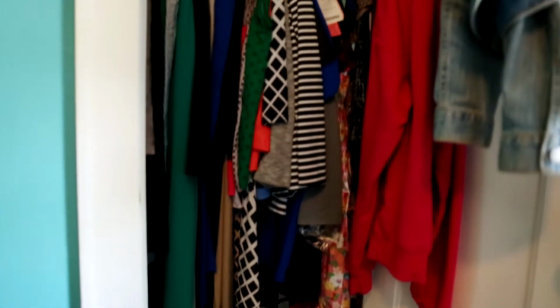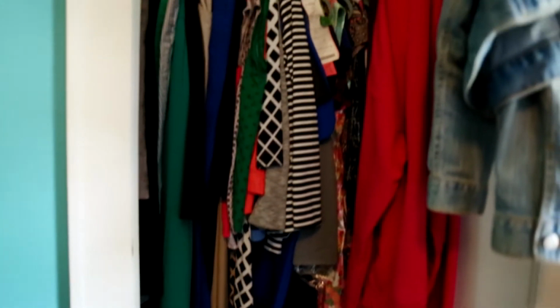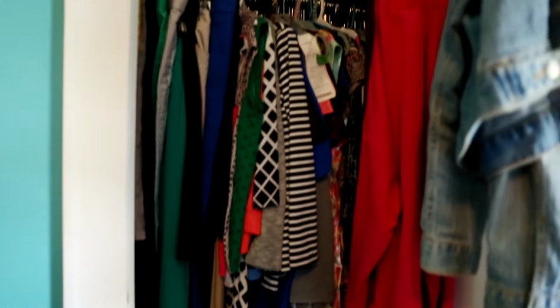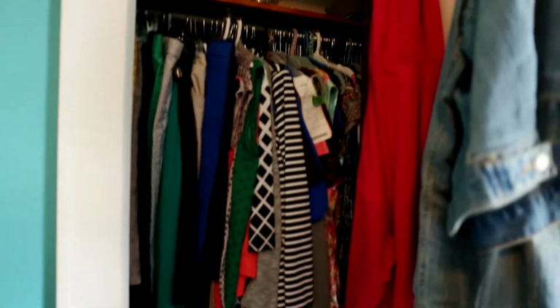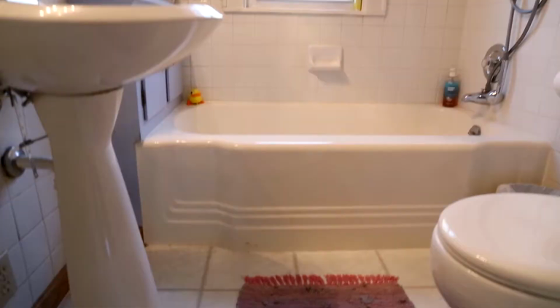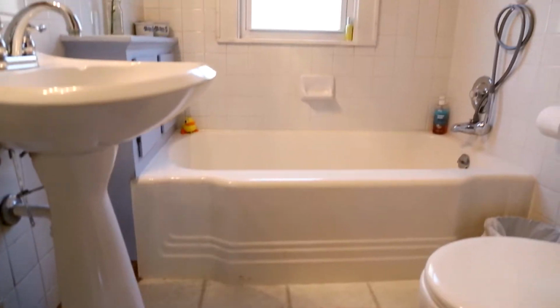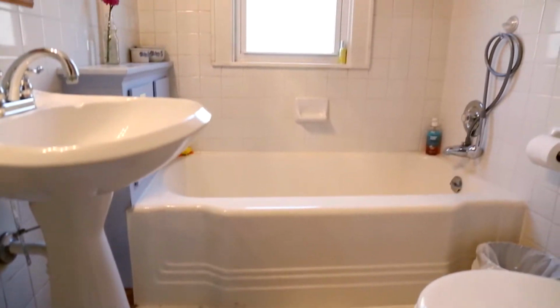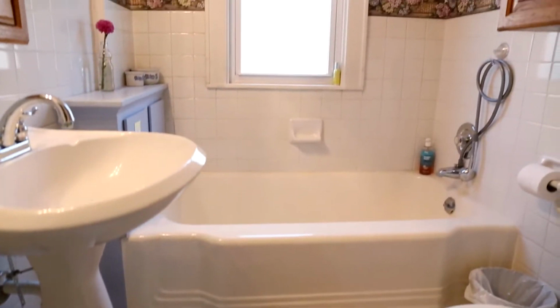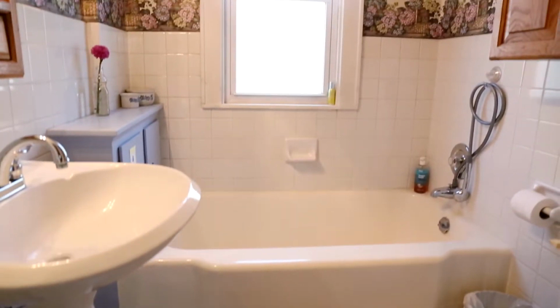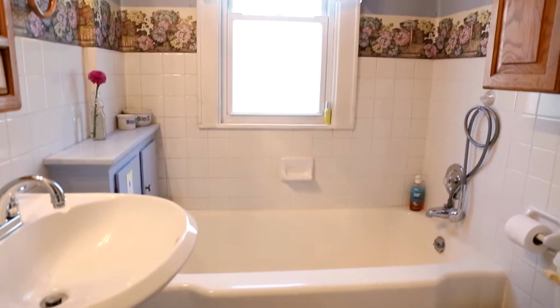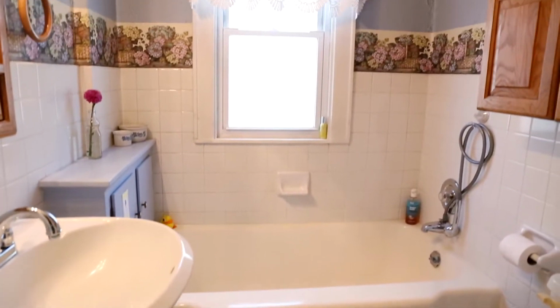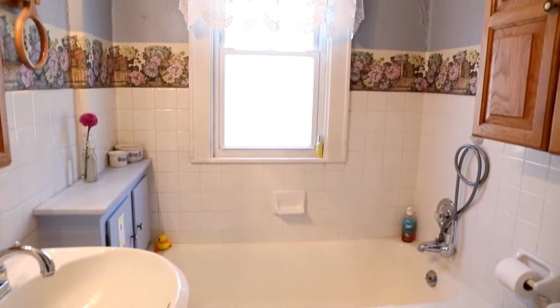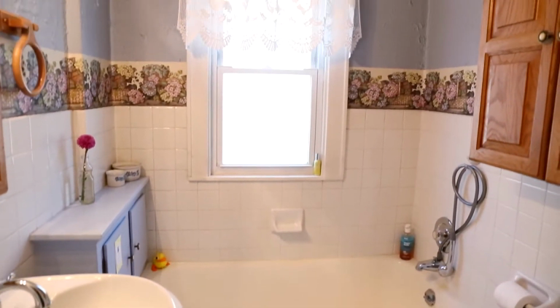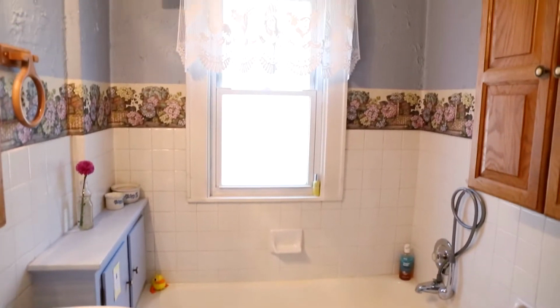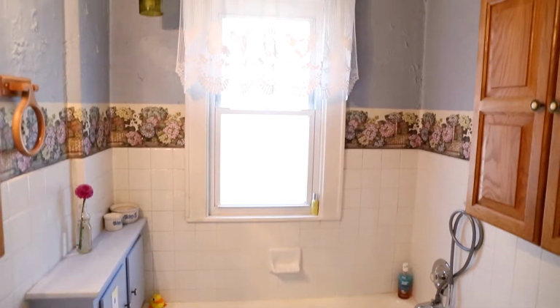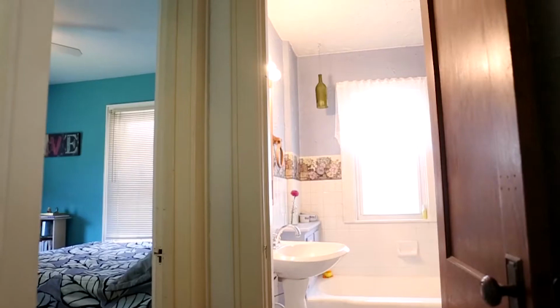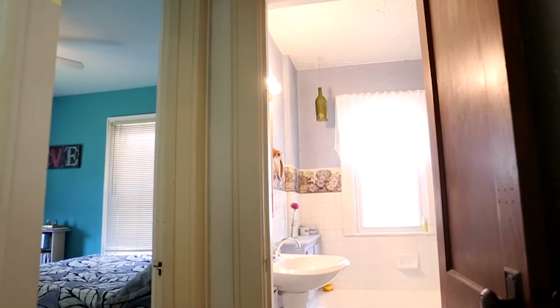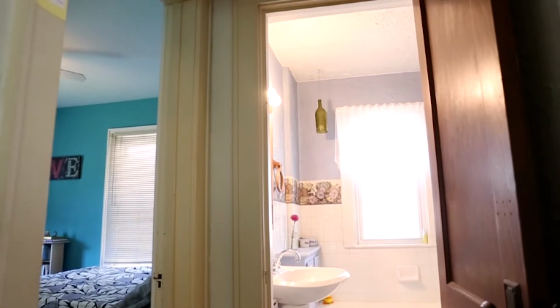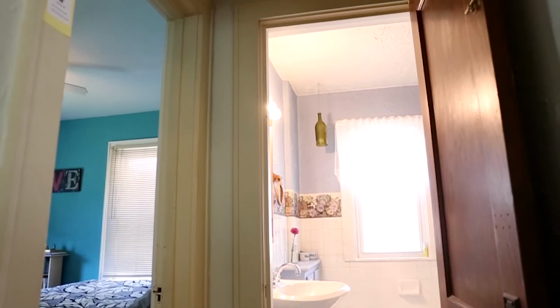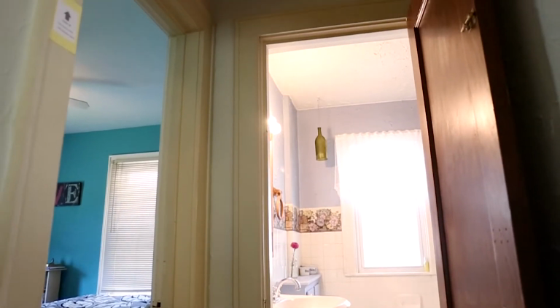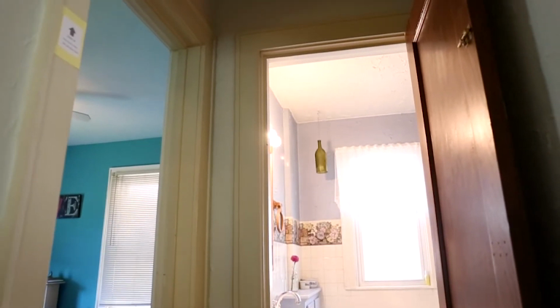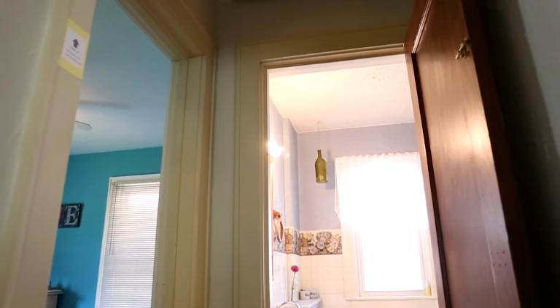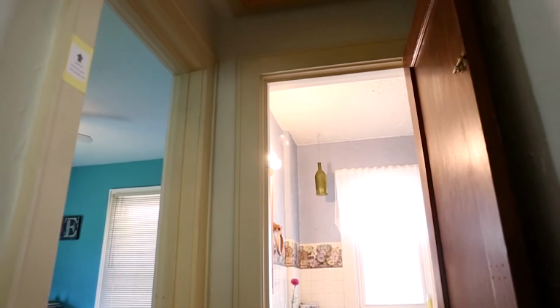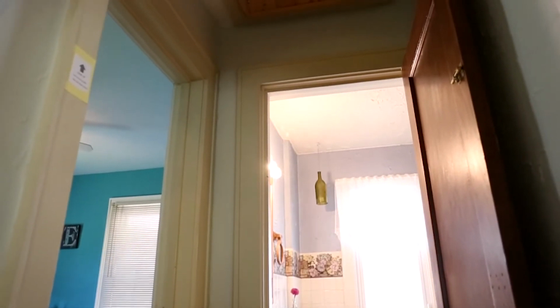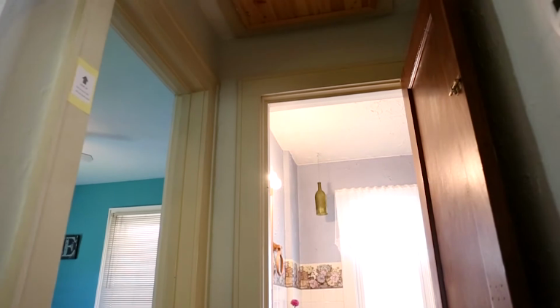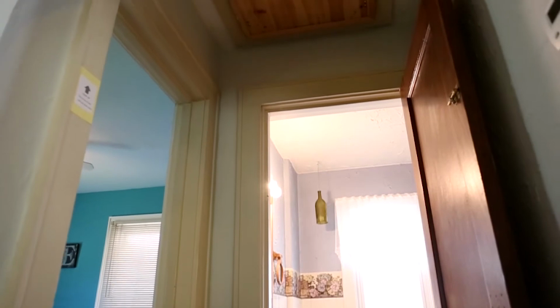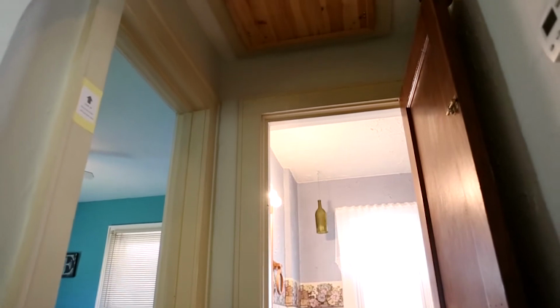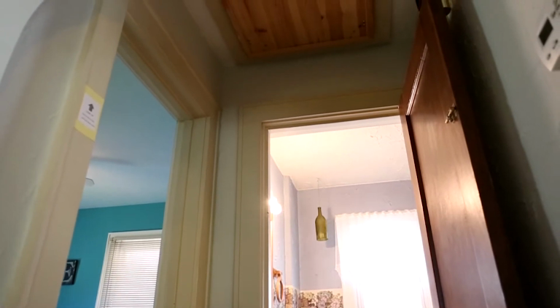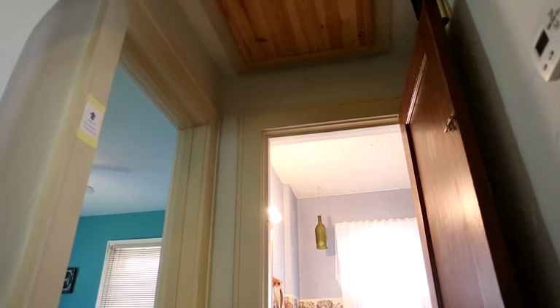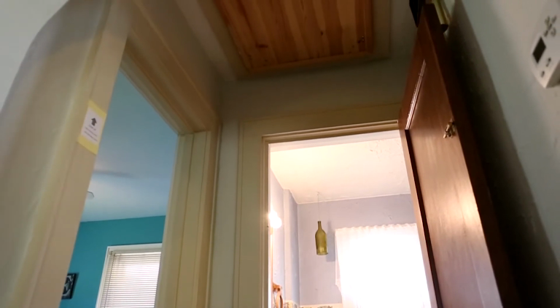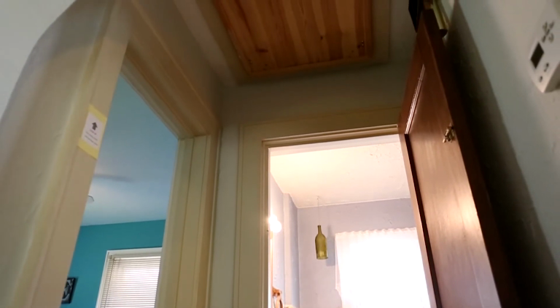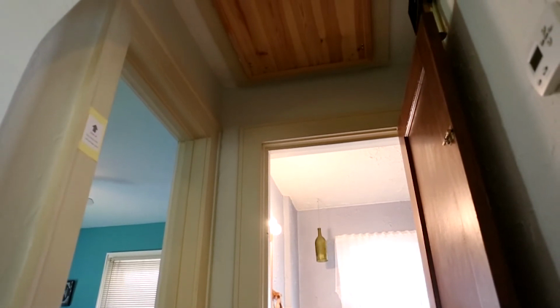The bathroom has been nicely updated. Don't miss right outside the bathroom that there's a pull-down for access to the attic.